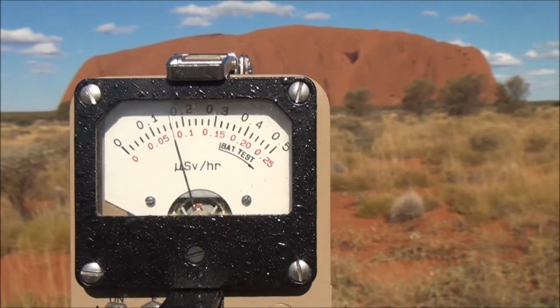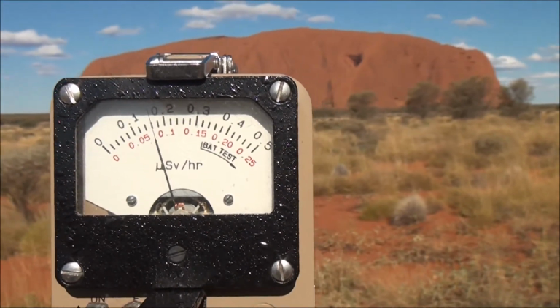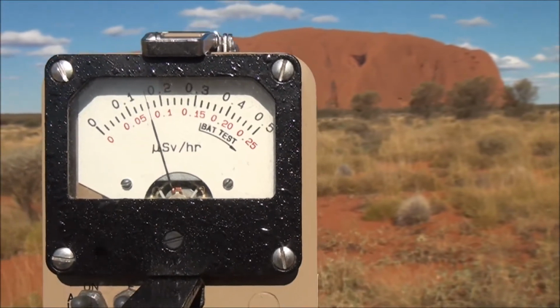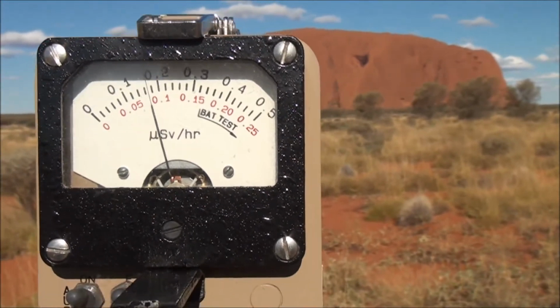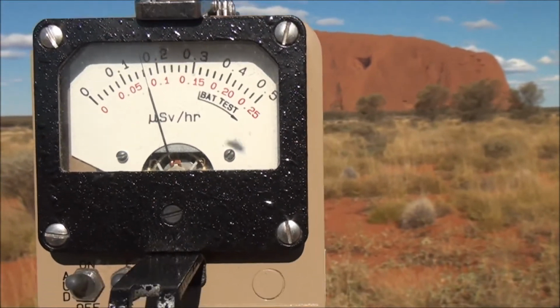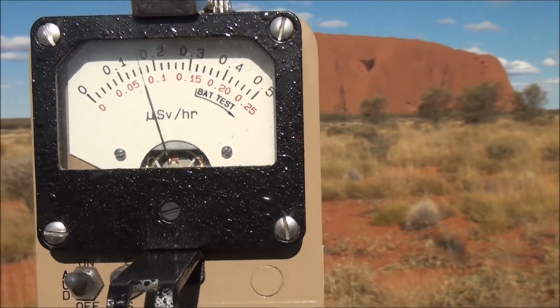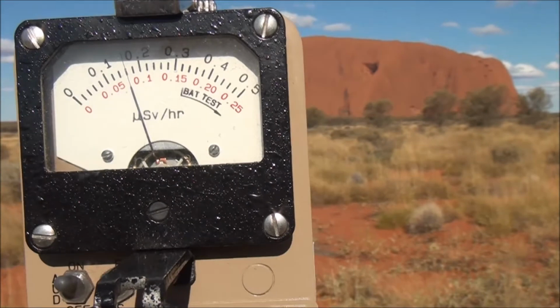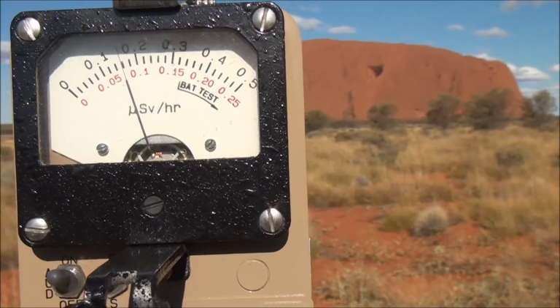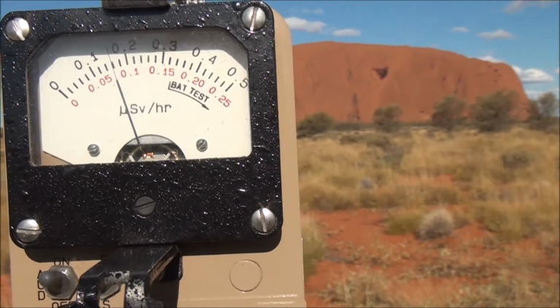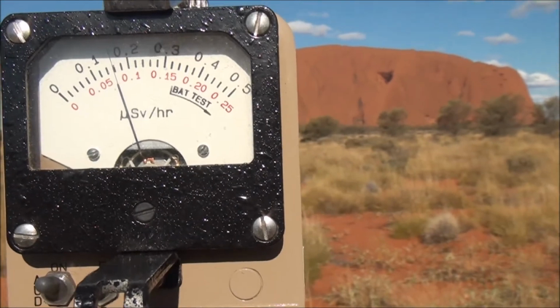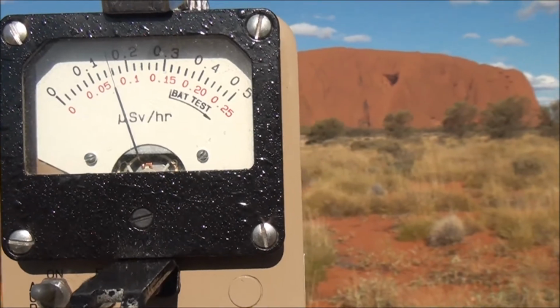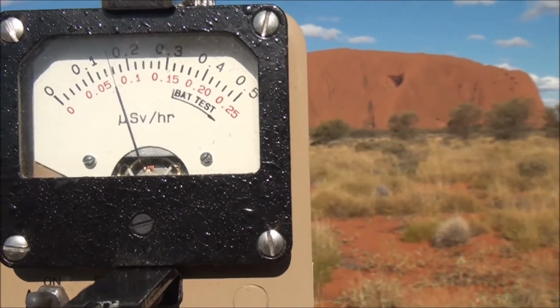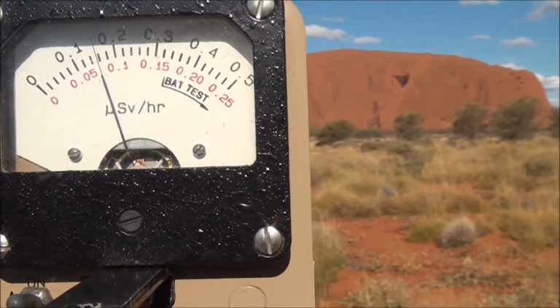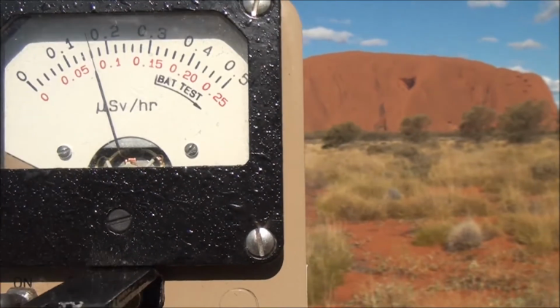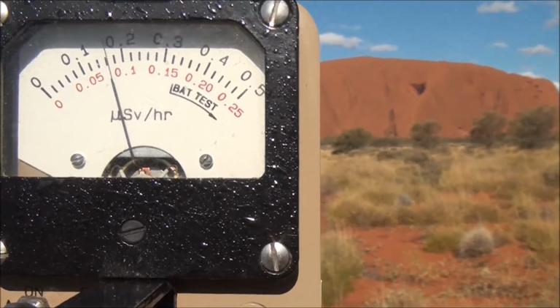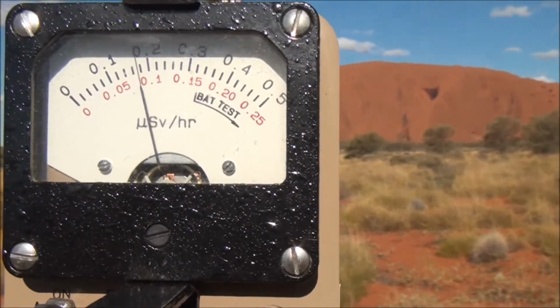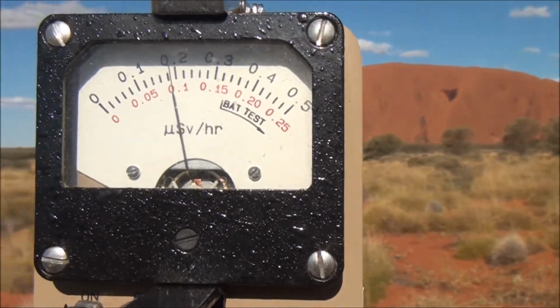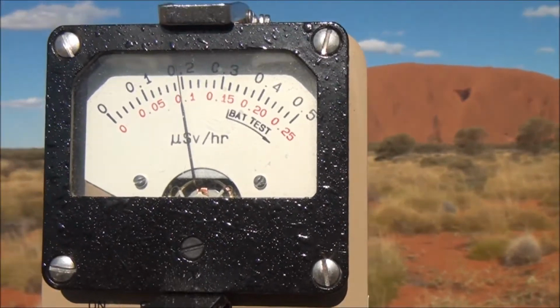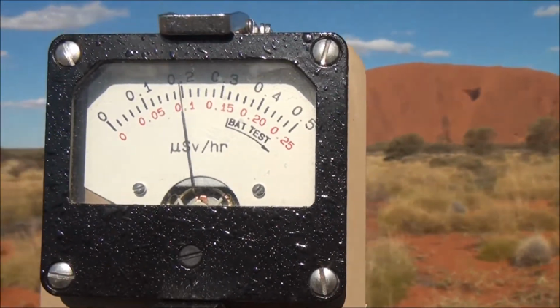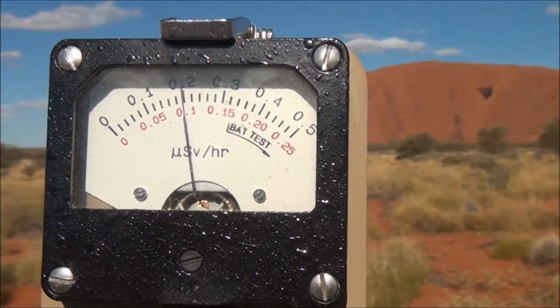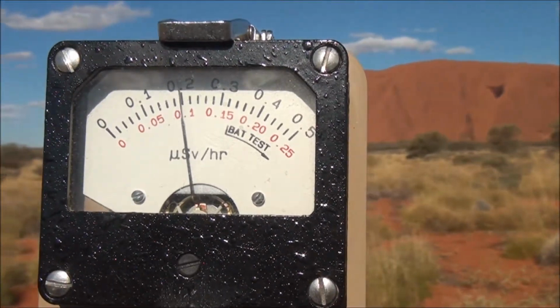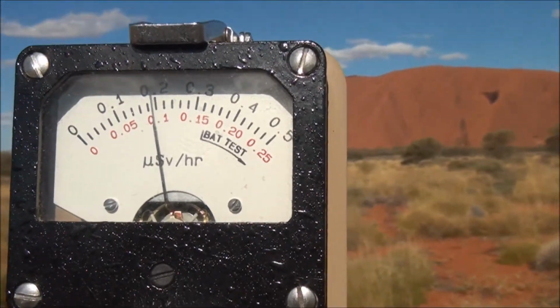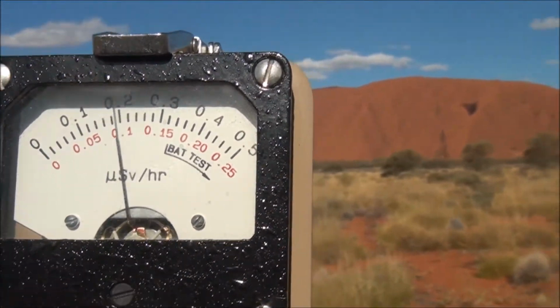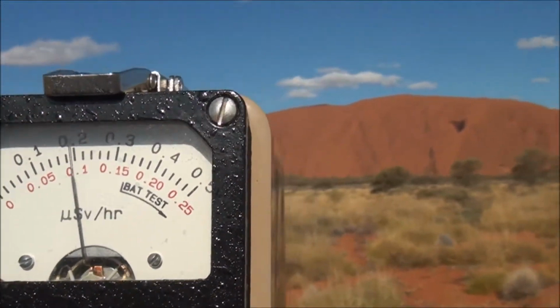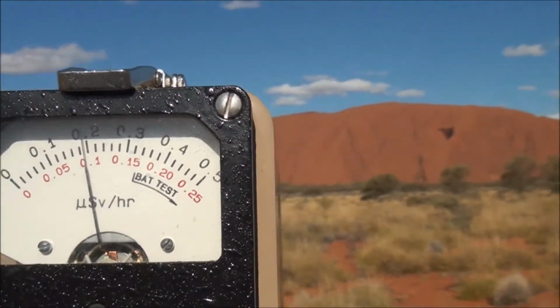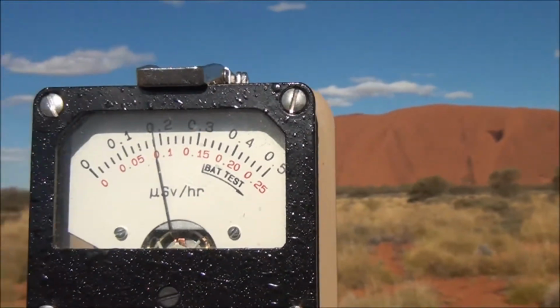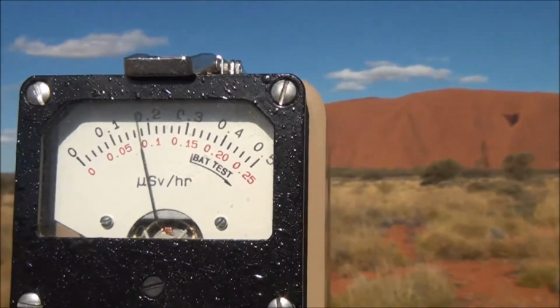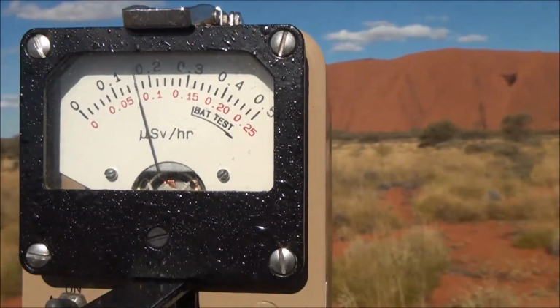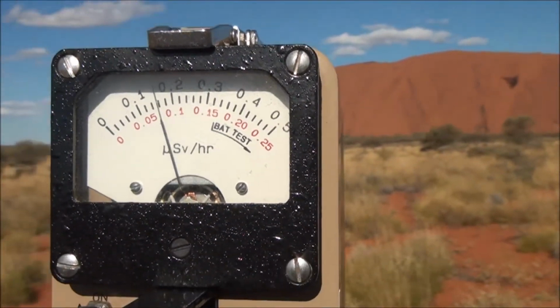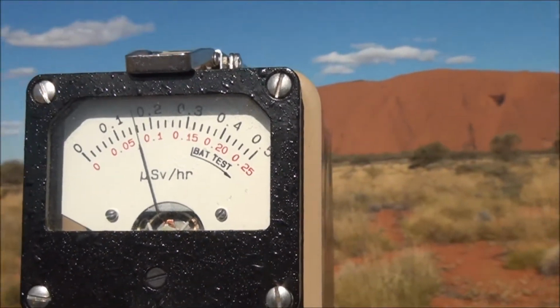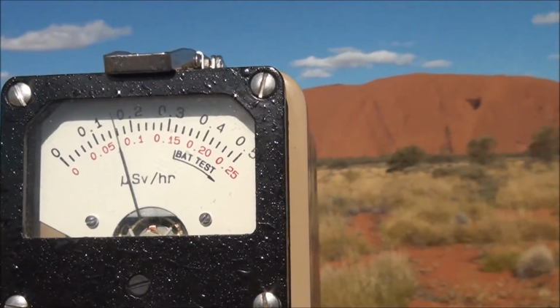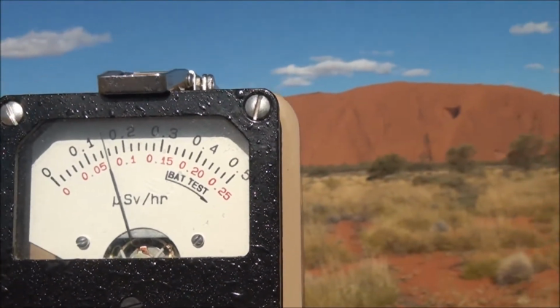Anyway, the best way to get a measurement is to actually approach the rock and get up close and personal with this thing.